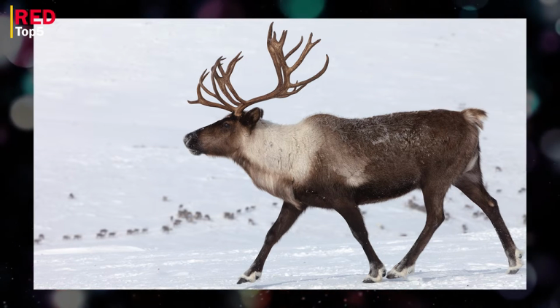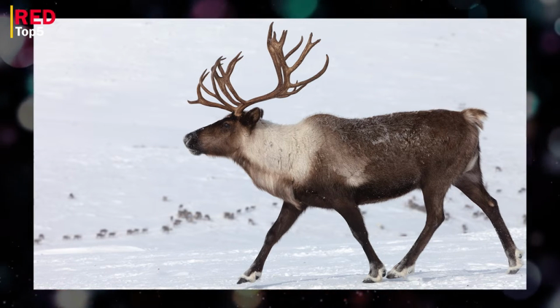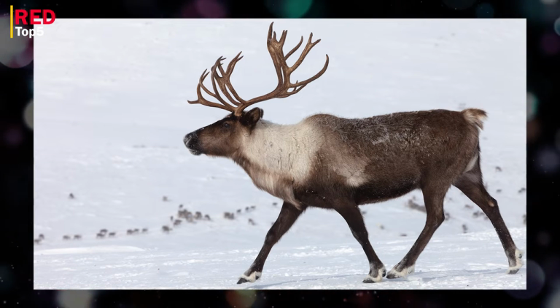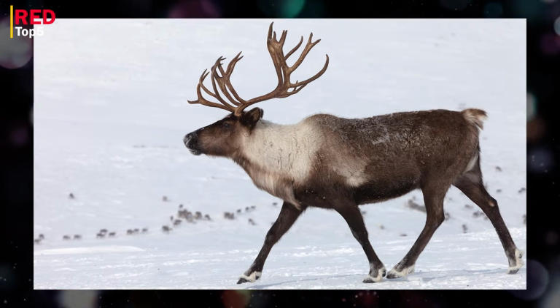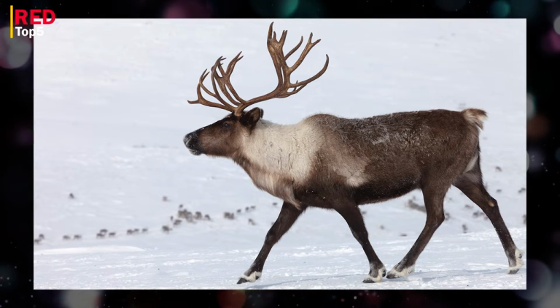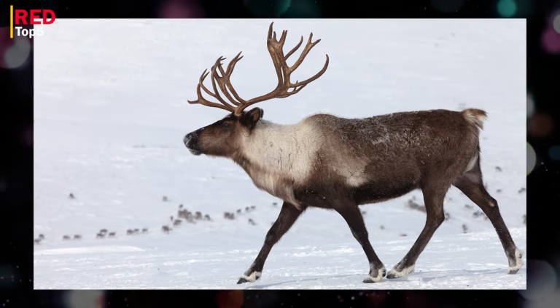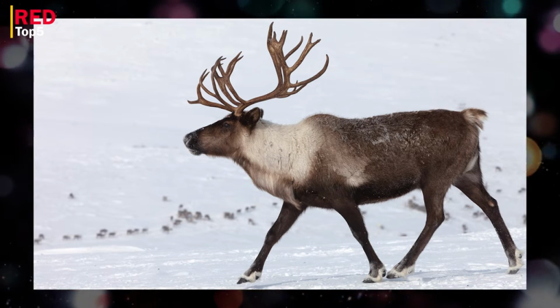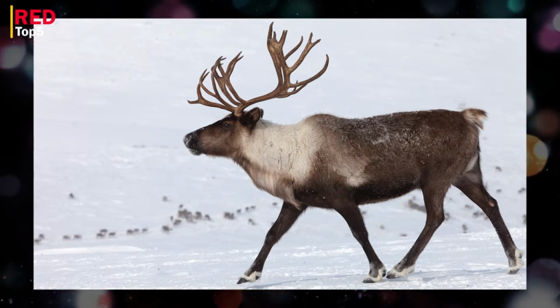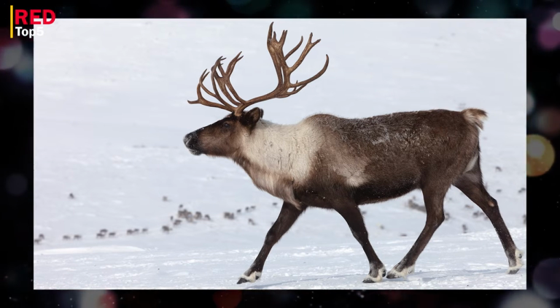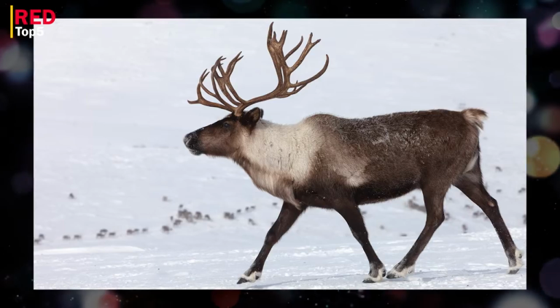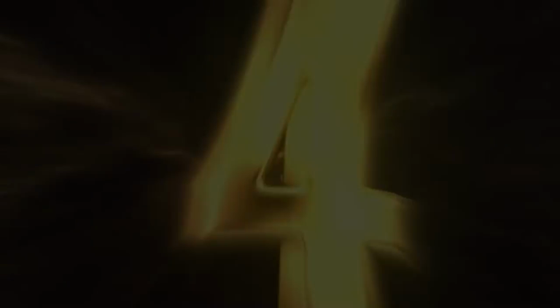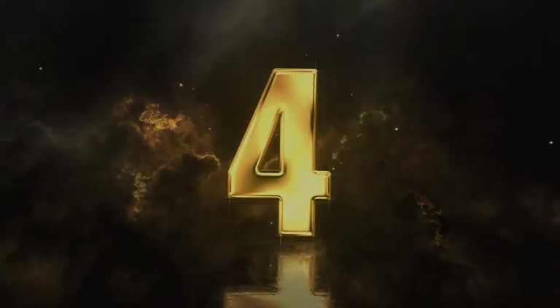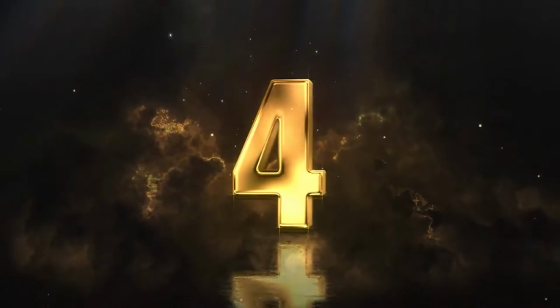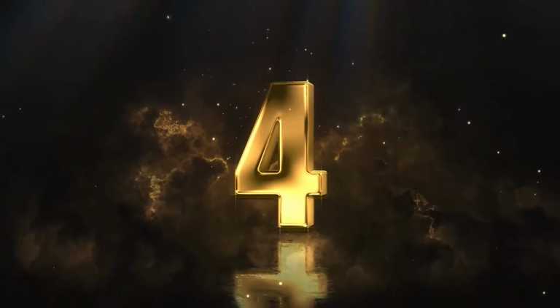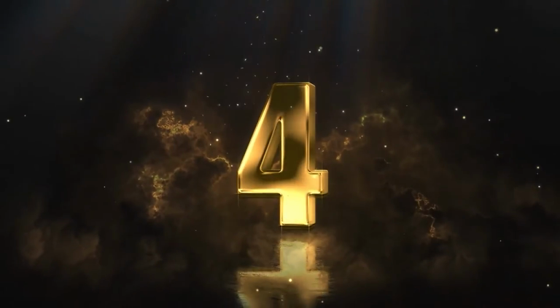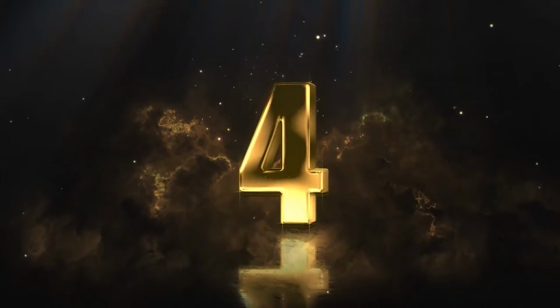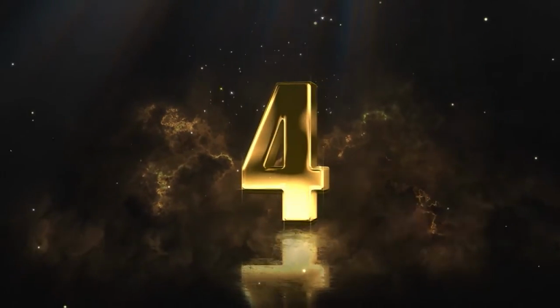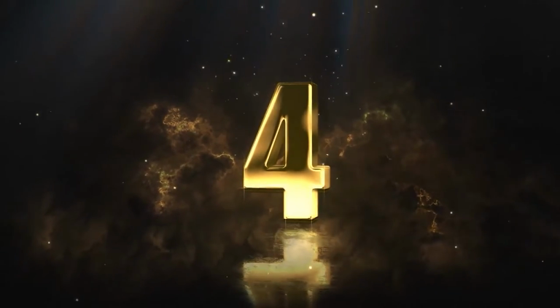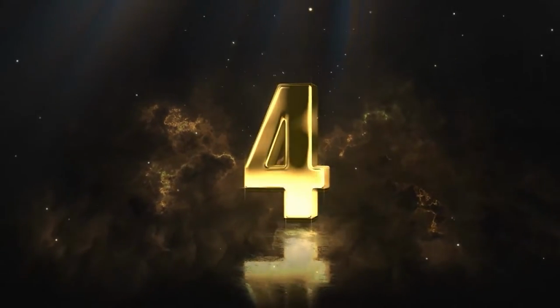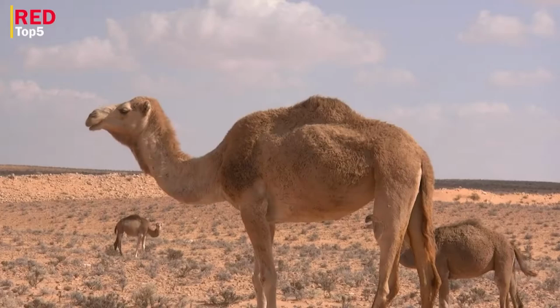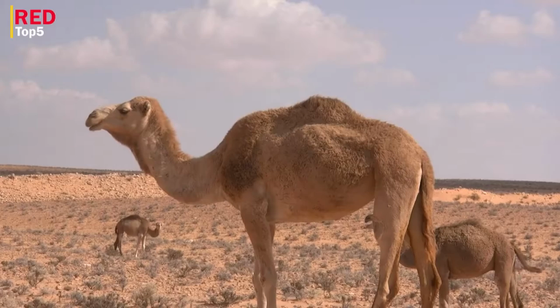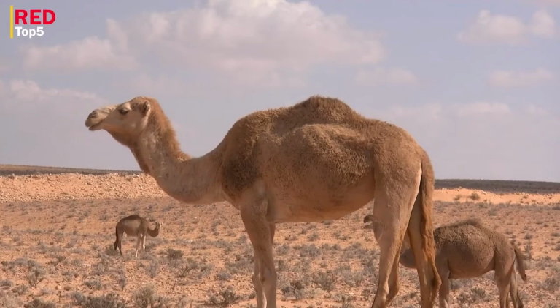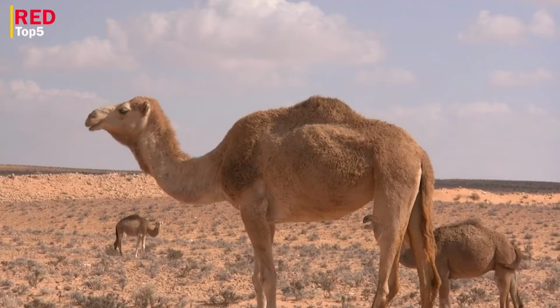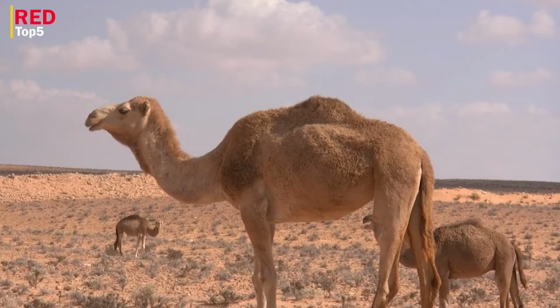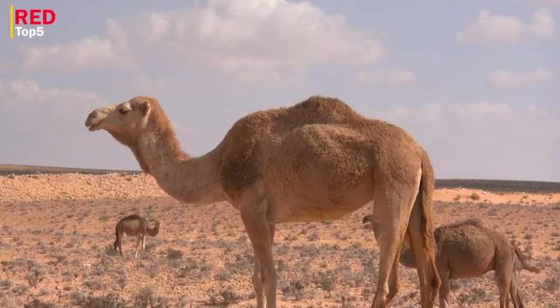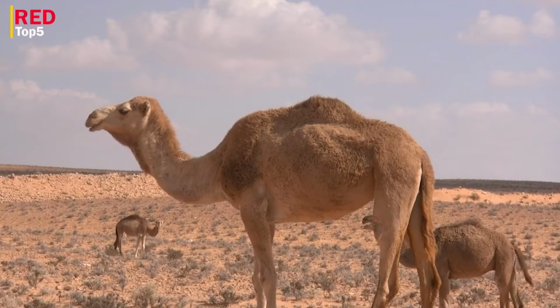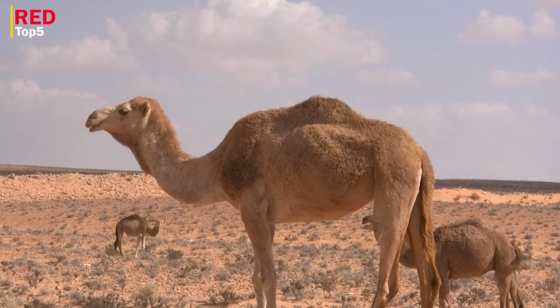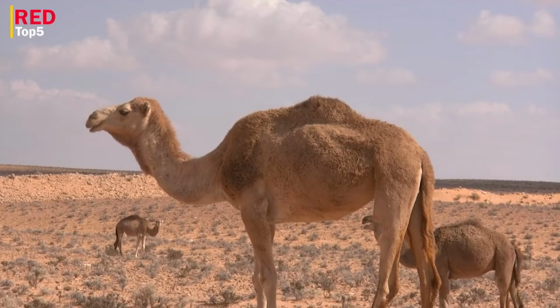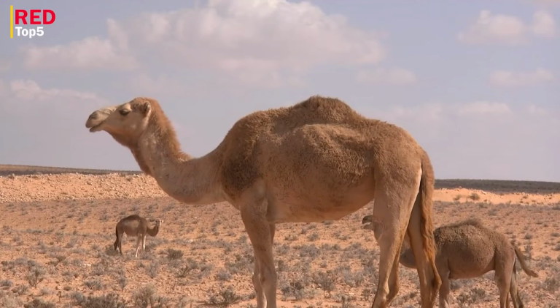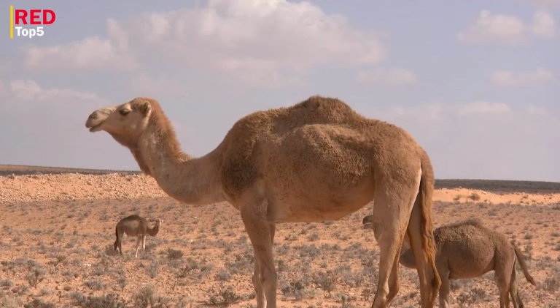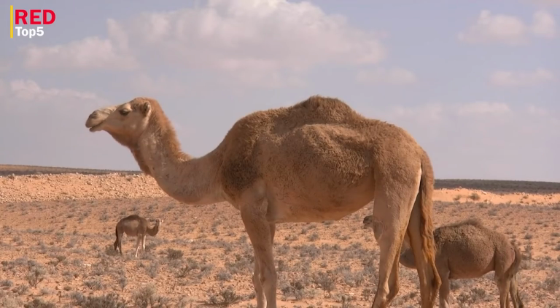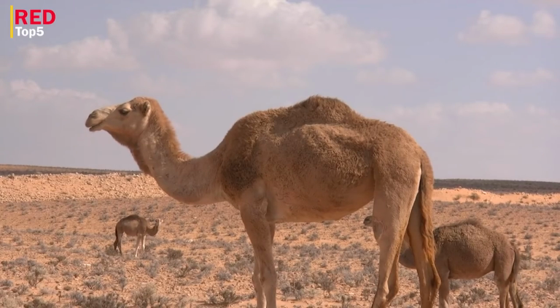Reindeer are frequently preyed upon by wolves, brown bears, and polar bears. Reindeer numbers are endangered due to over-hunting, and they are considered an endangered species.